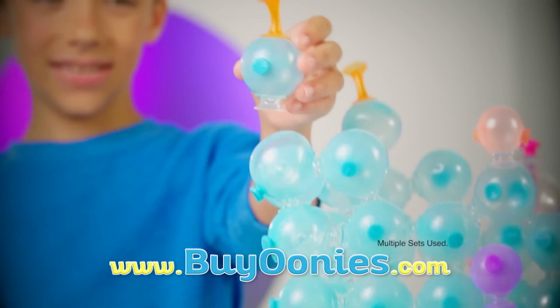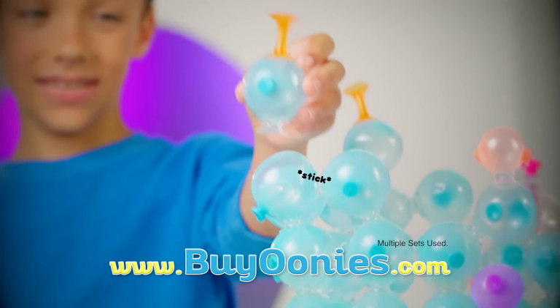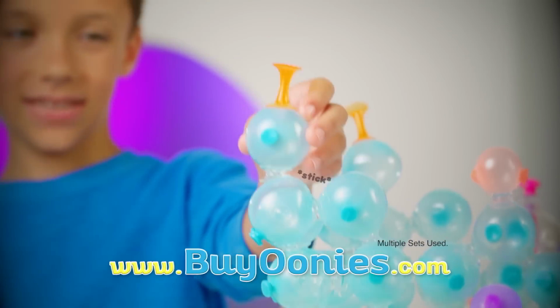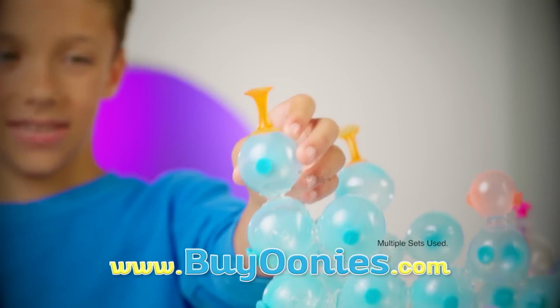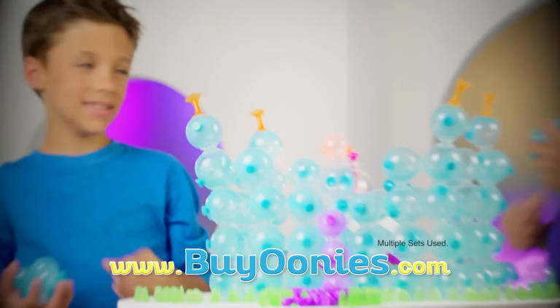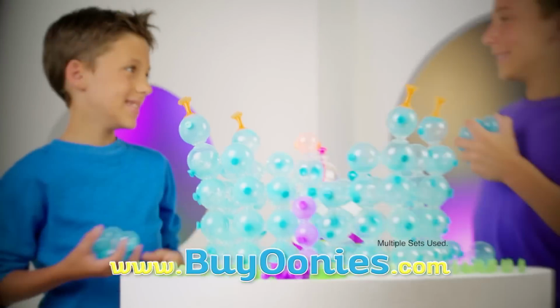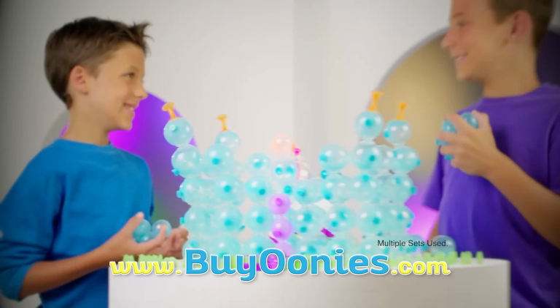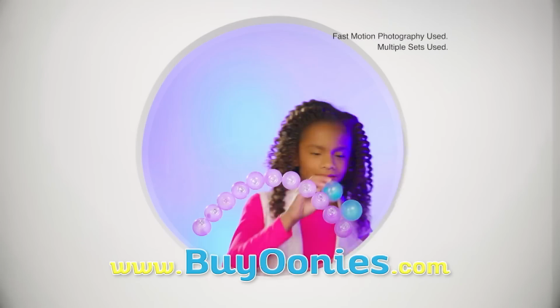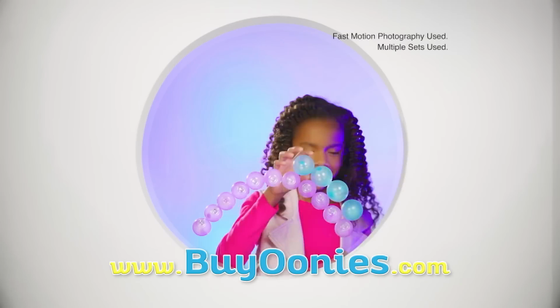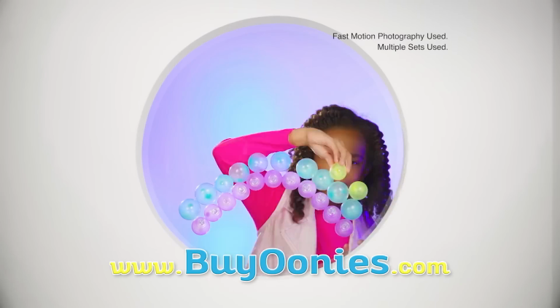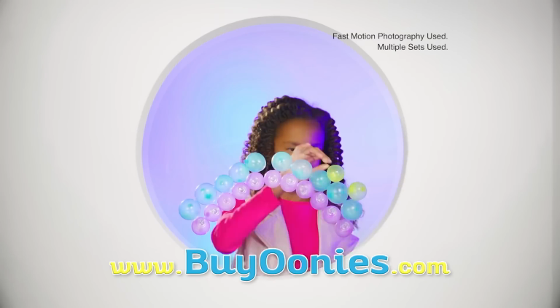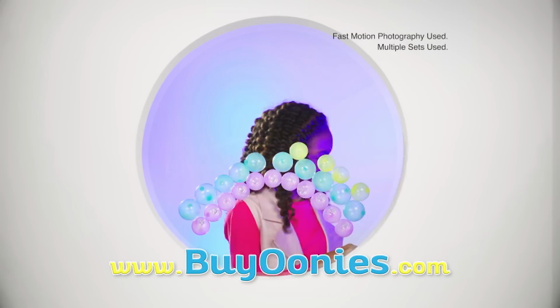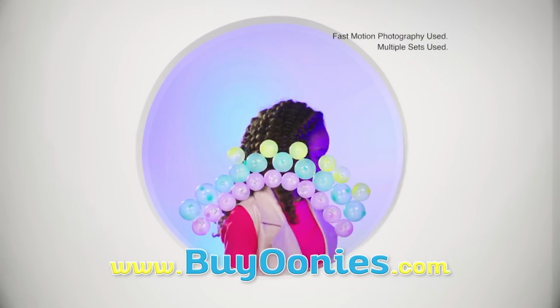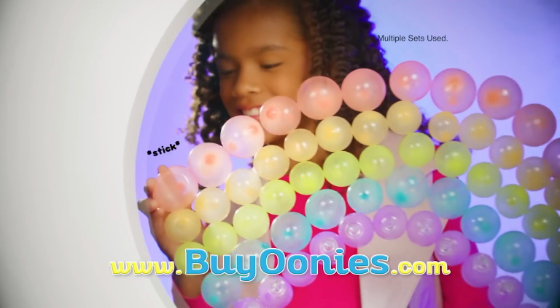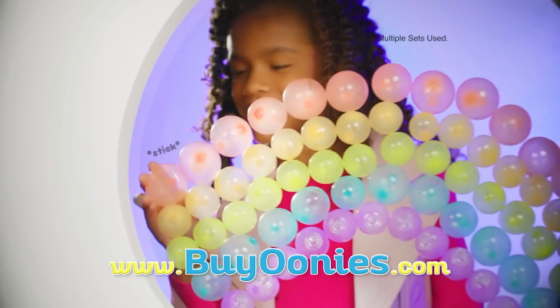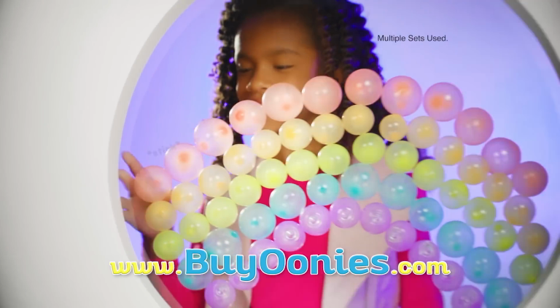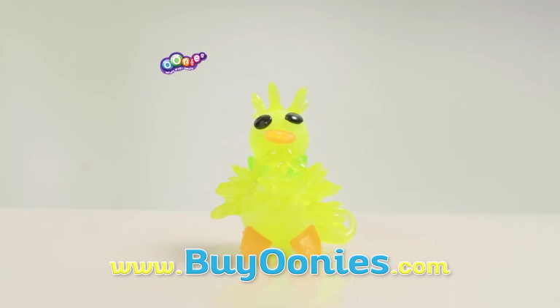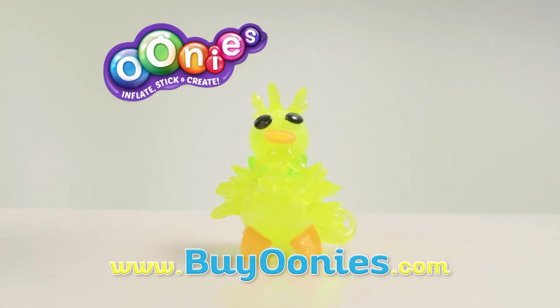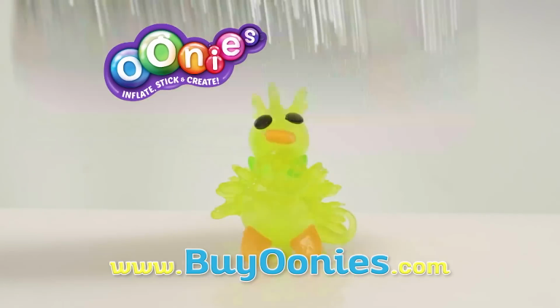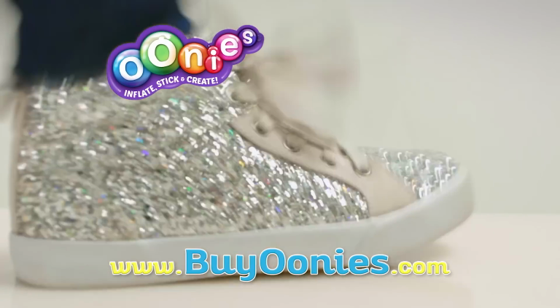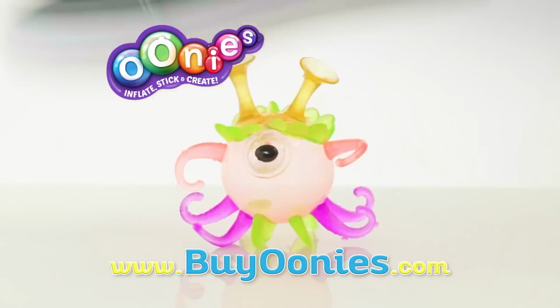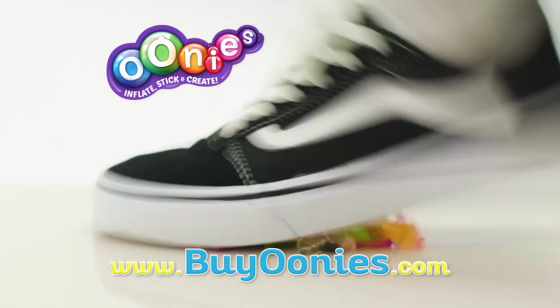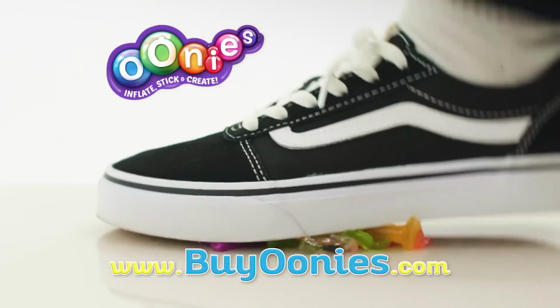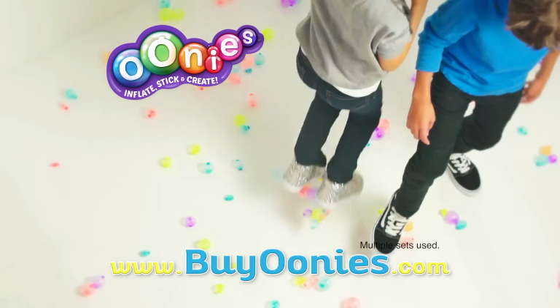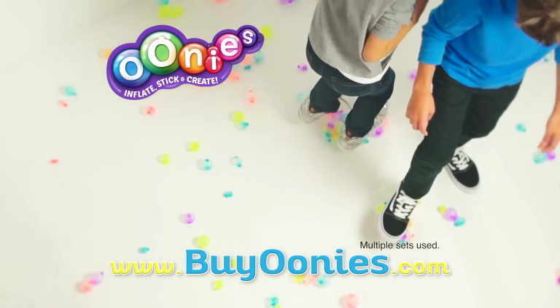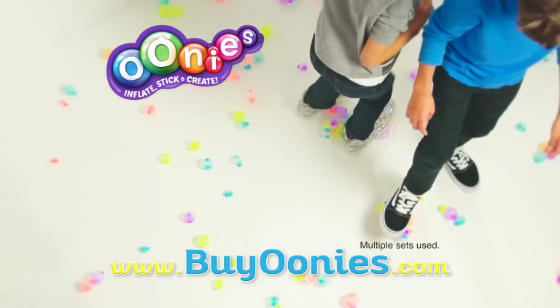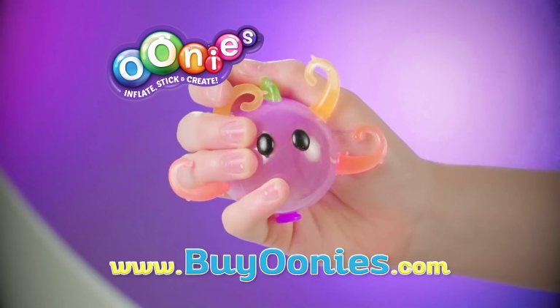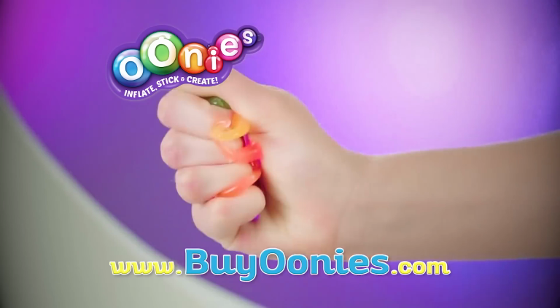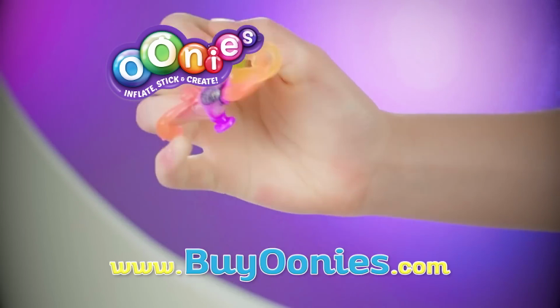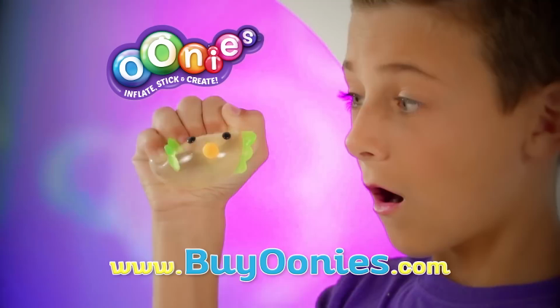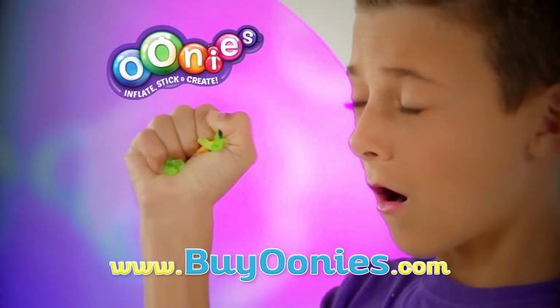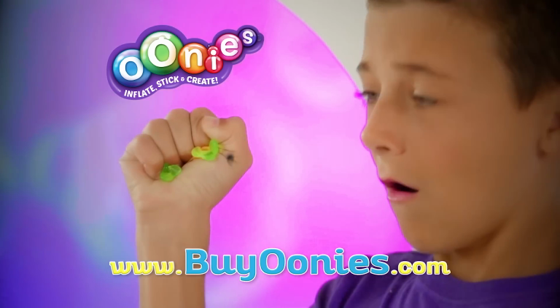Stack Oonies up high. Design amazing window art. Plus, pop them when you're done for even more fun.